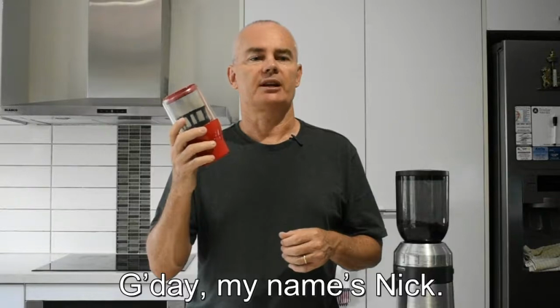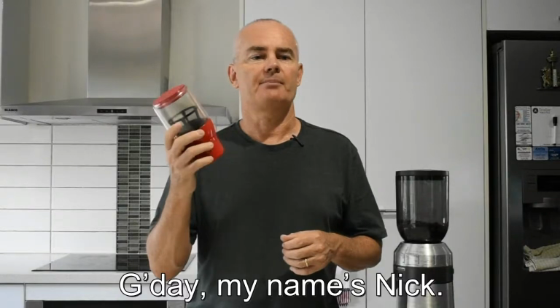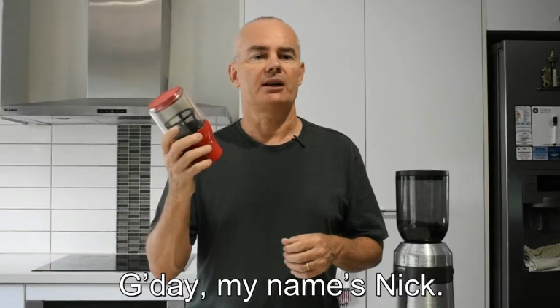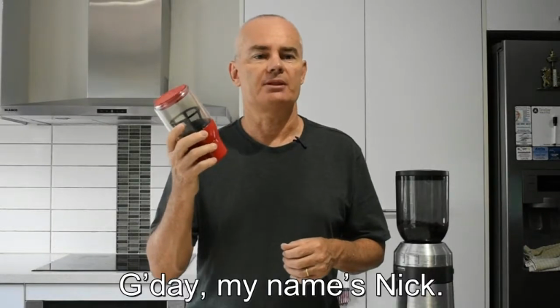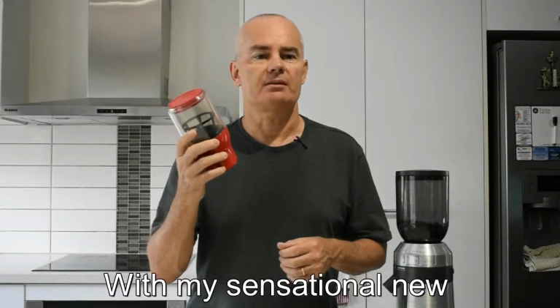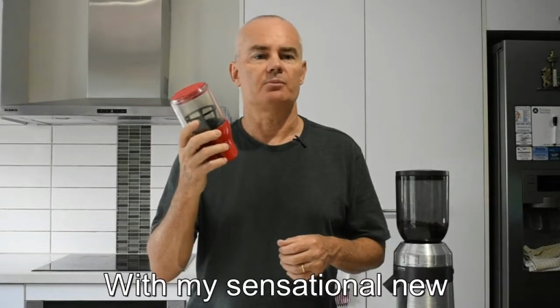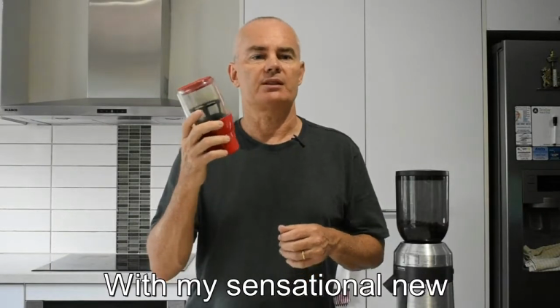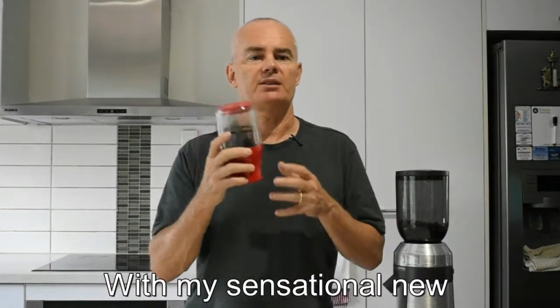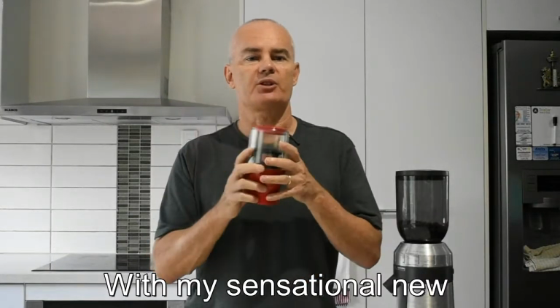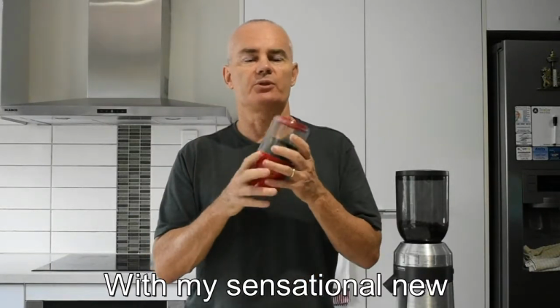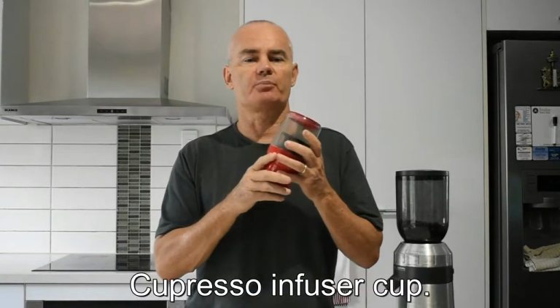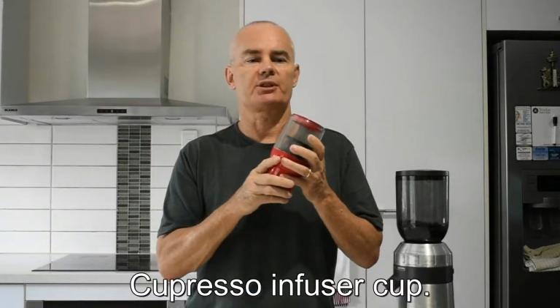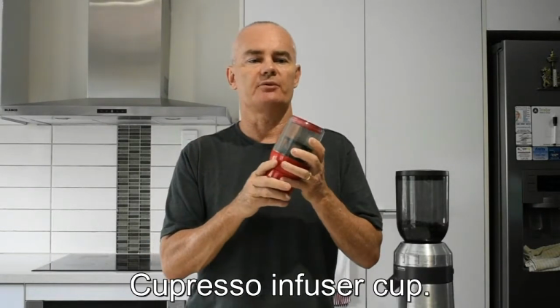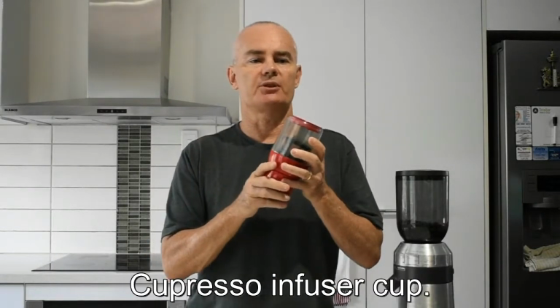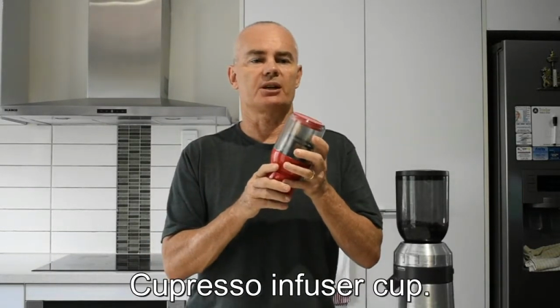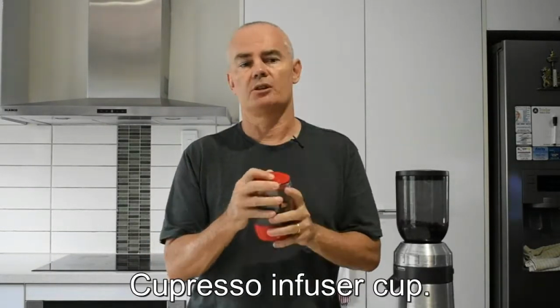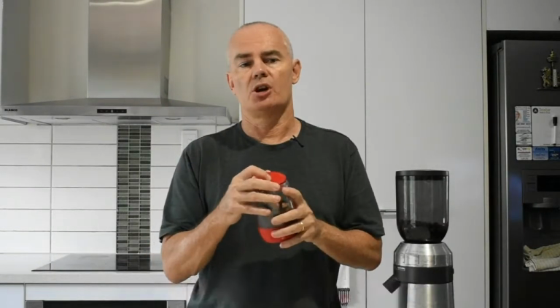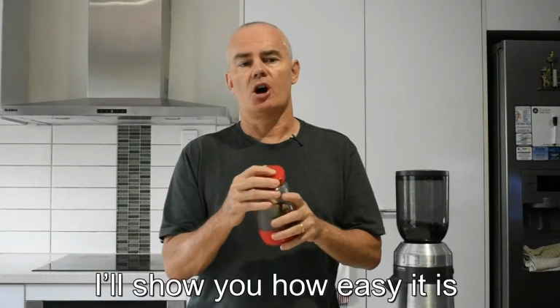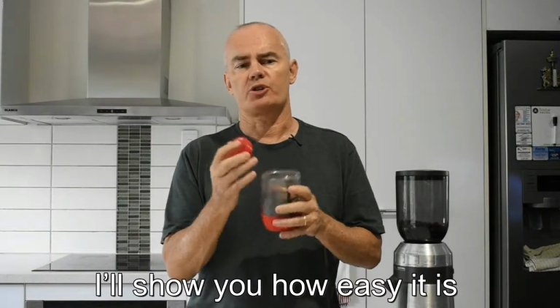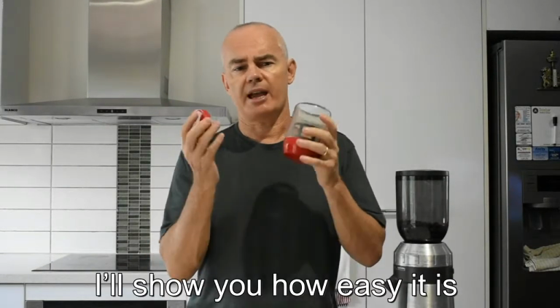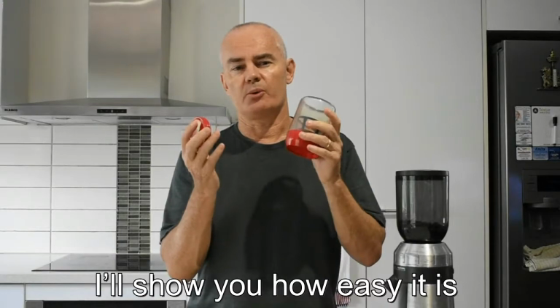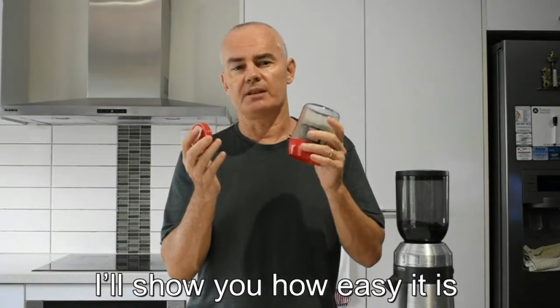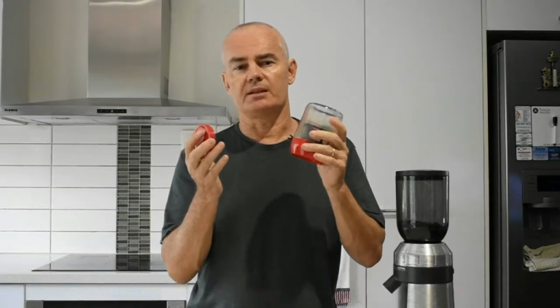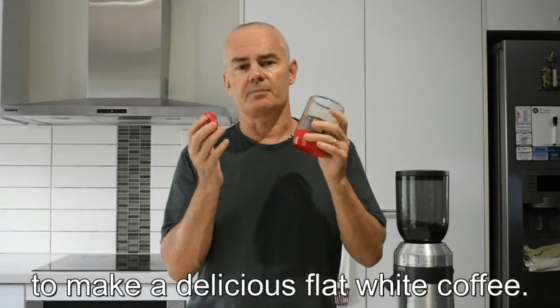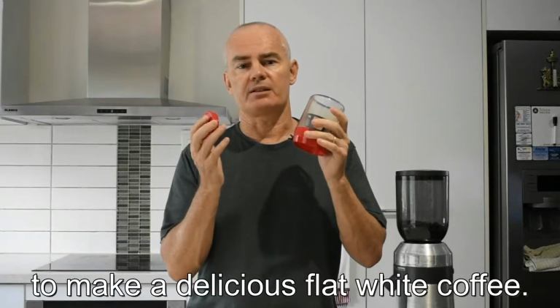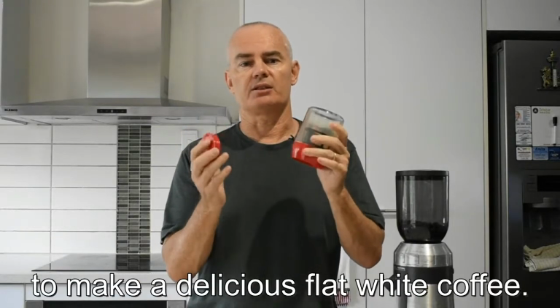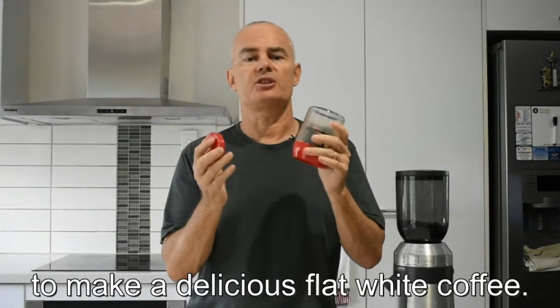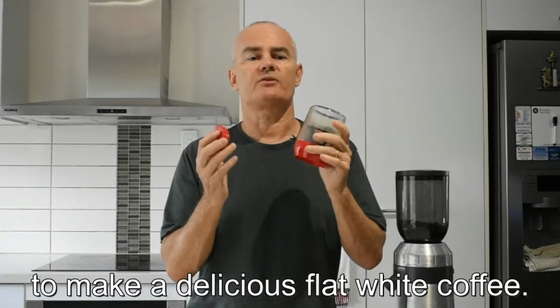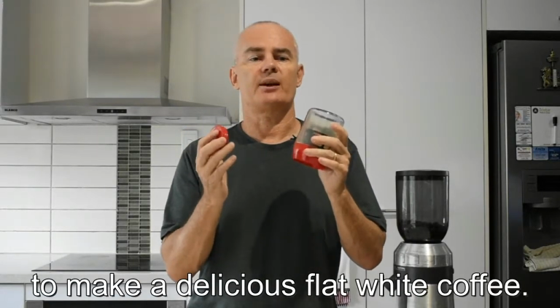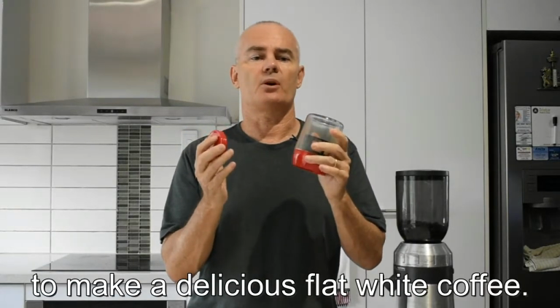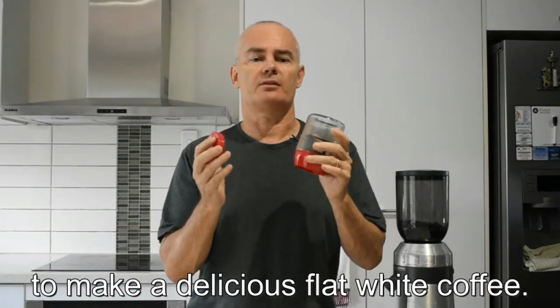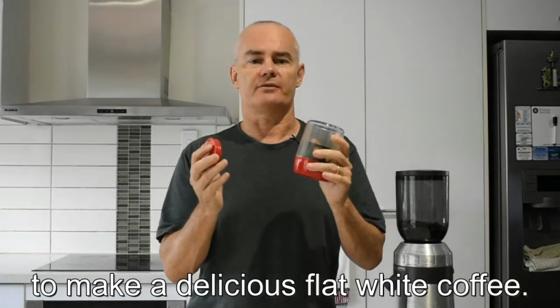G'day, my name's Nick with my sensational new Capresso infuser cup. I'll show you how easy it is to make a delicious flat white coffee.